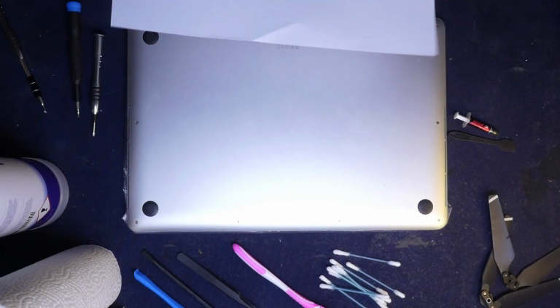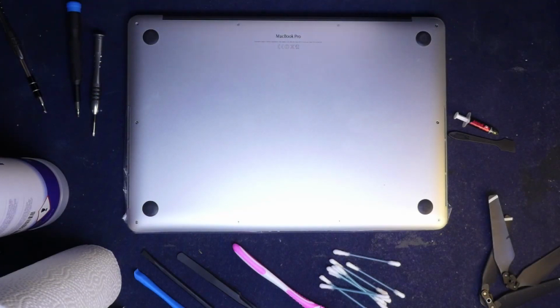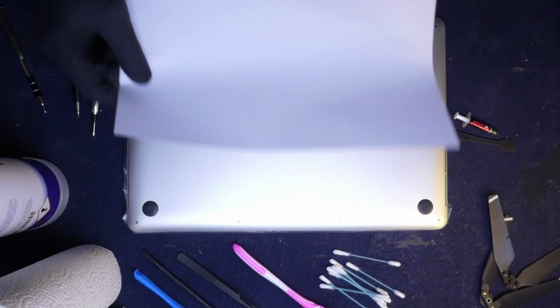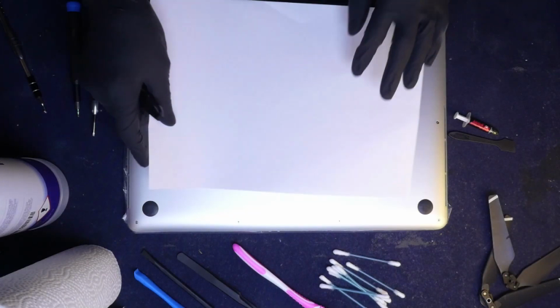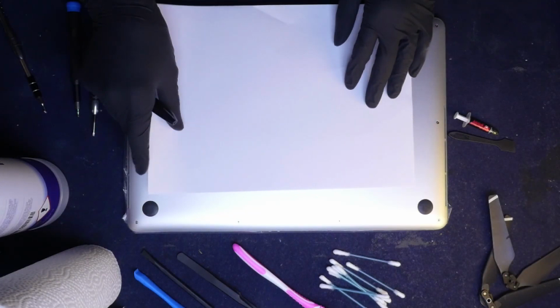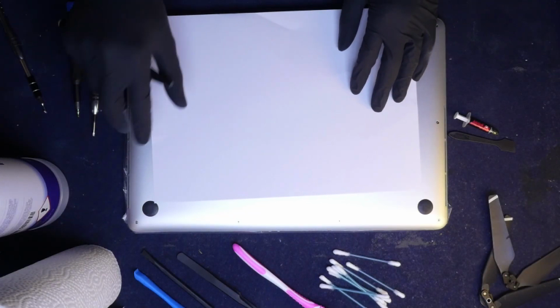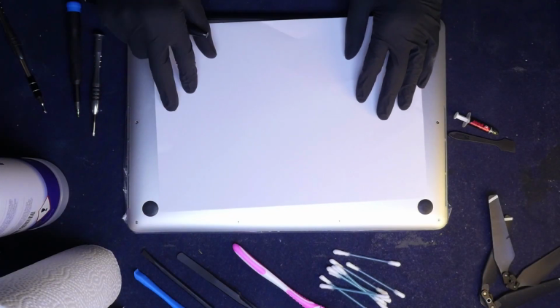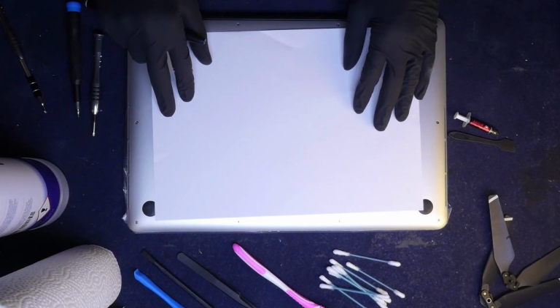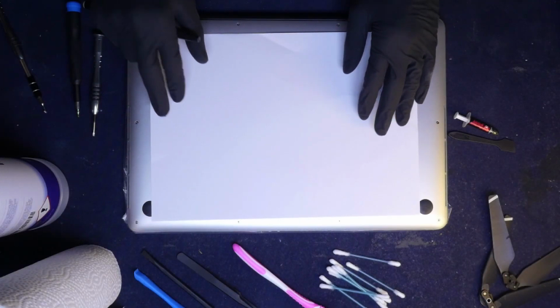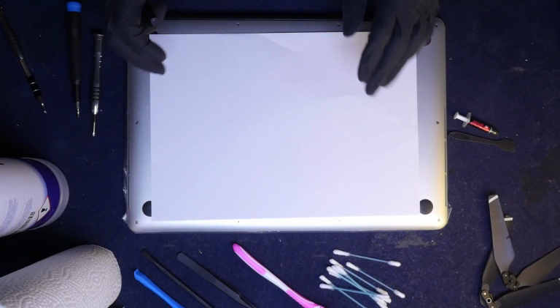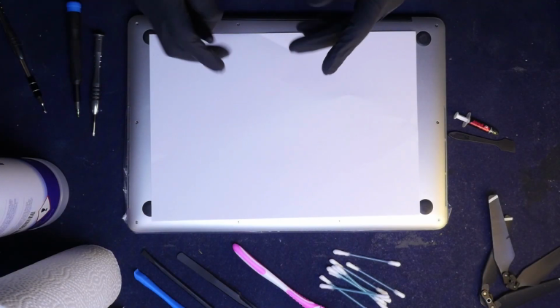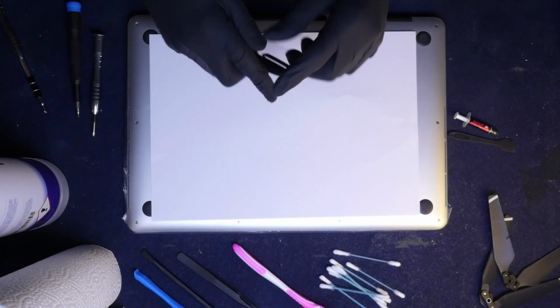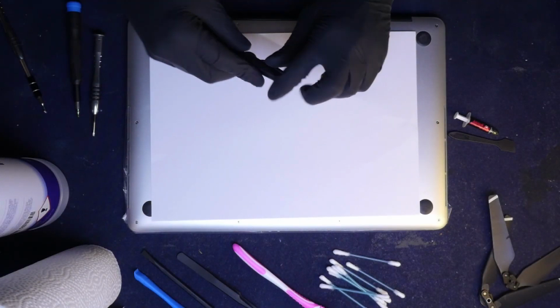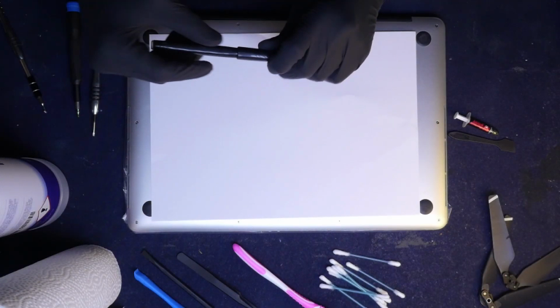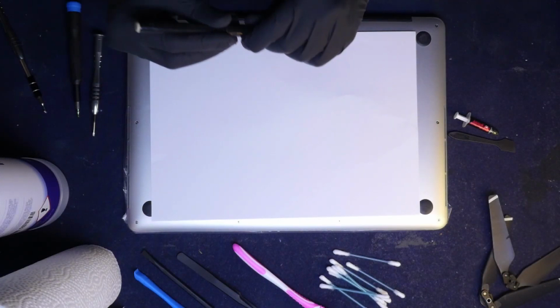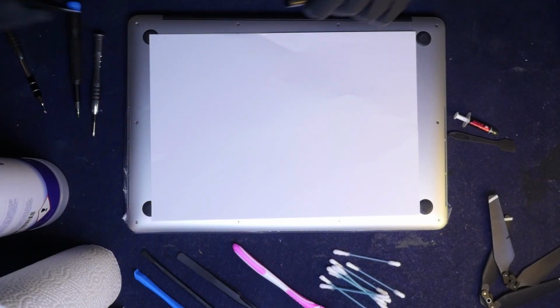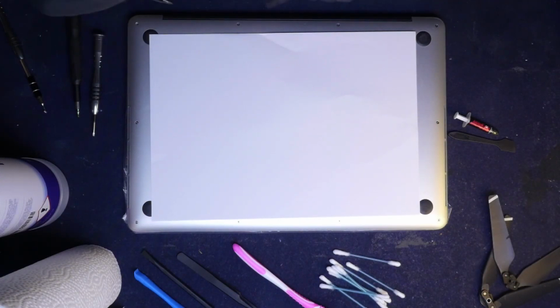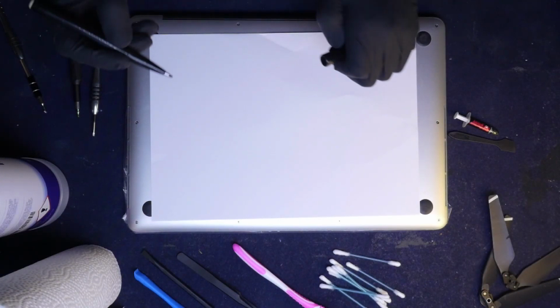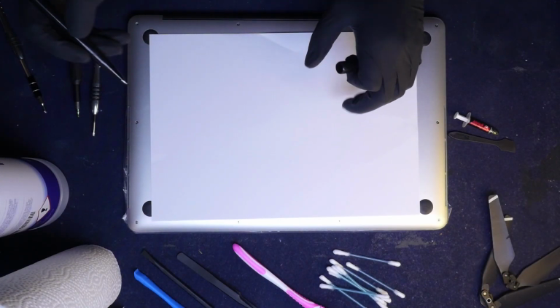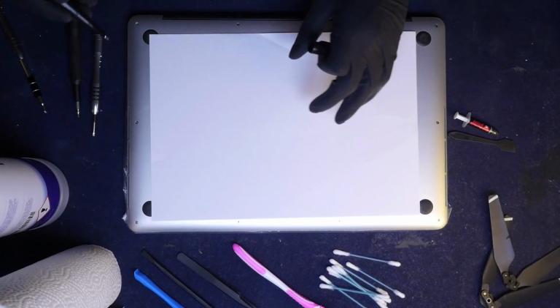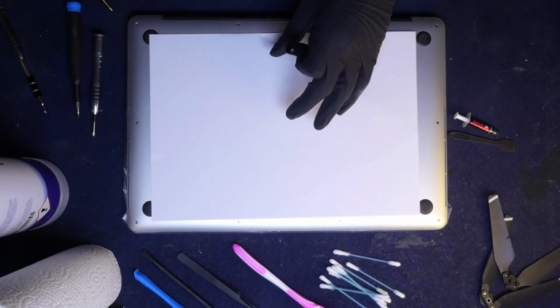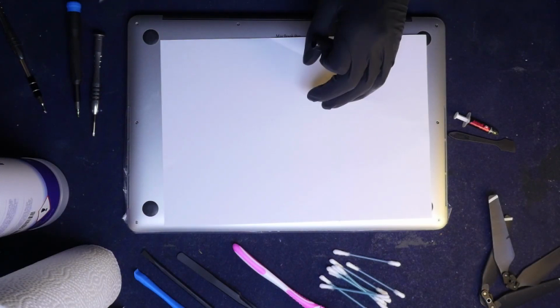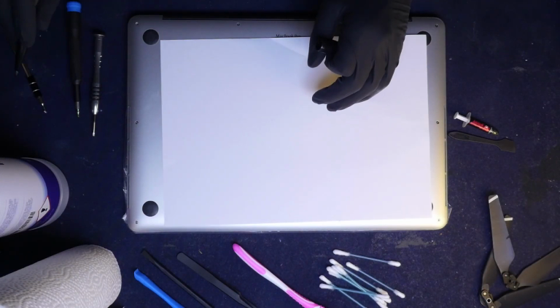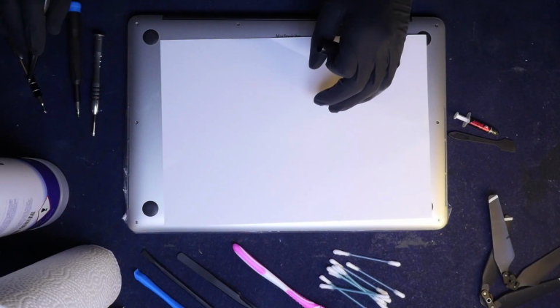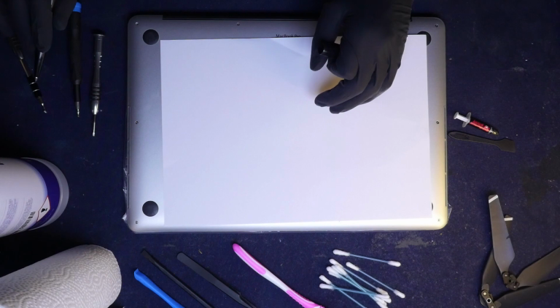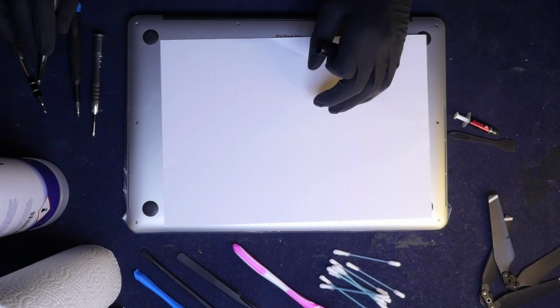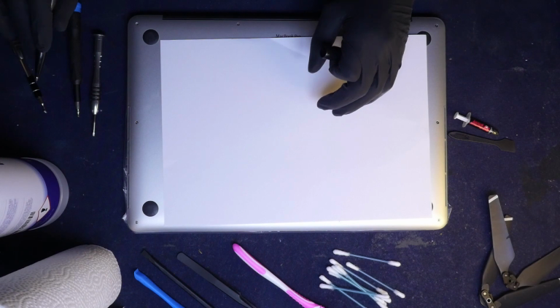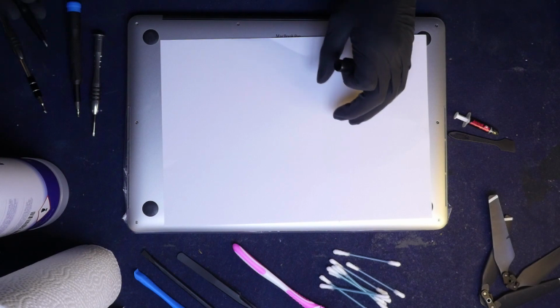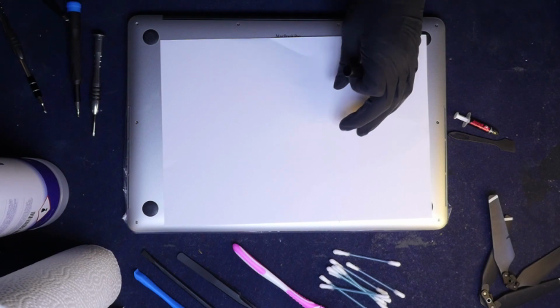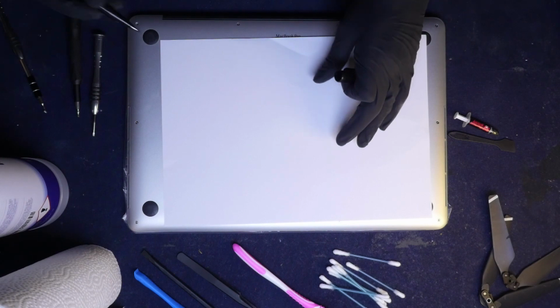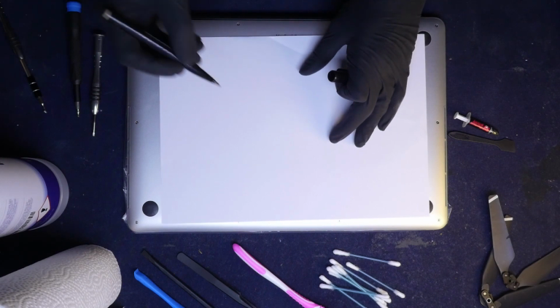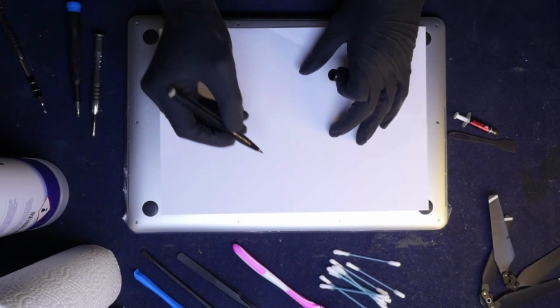Here's a little trick I learned at the iFixit repair store. If you have screws like that, they might get lost.